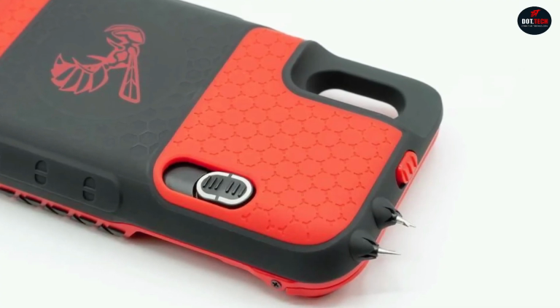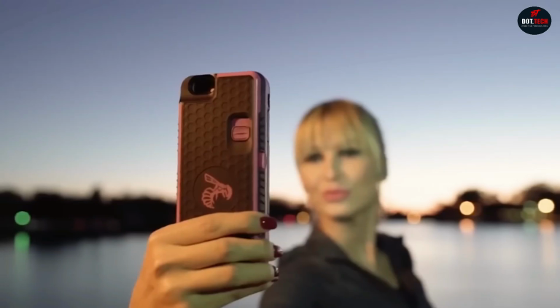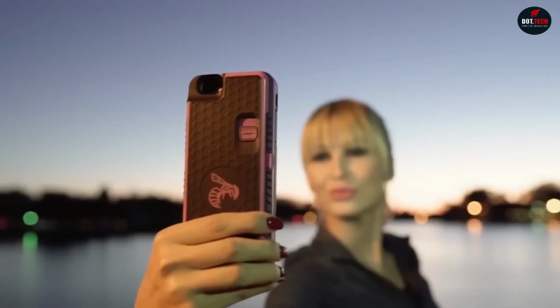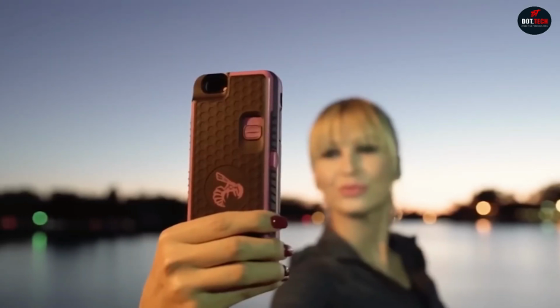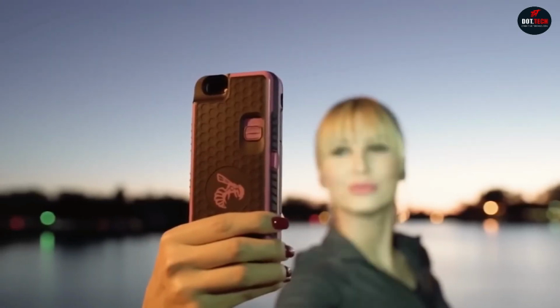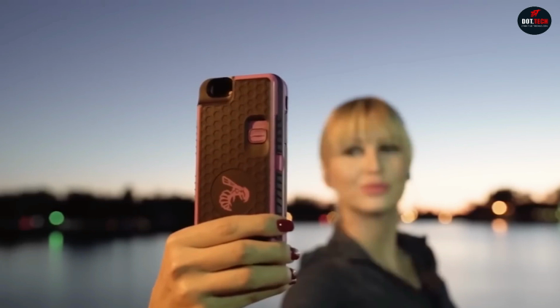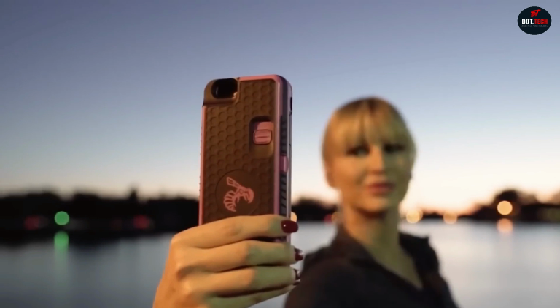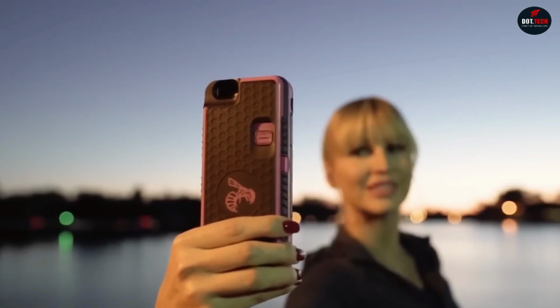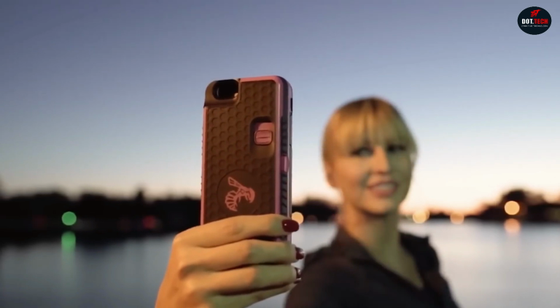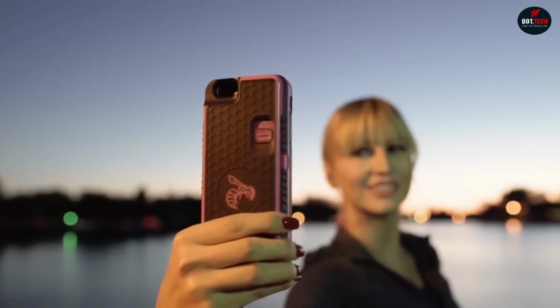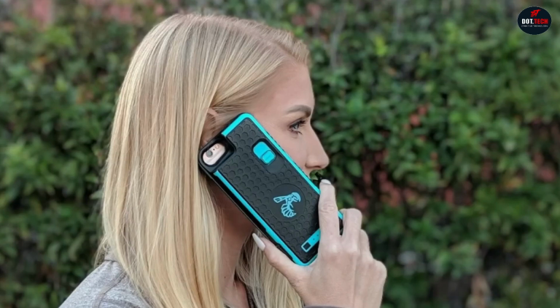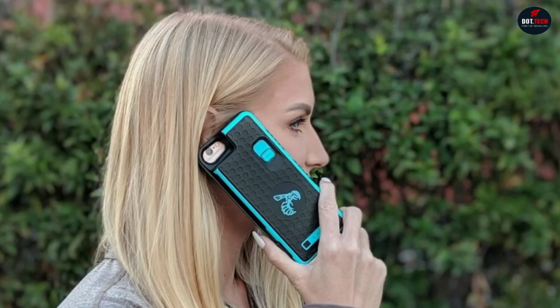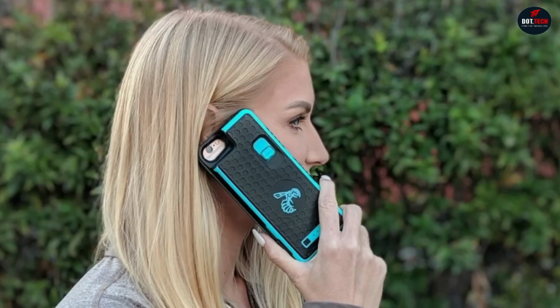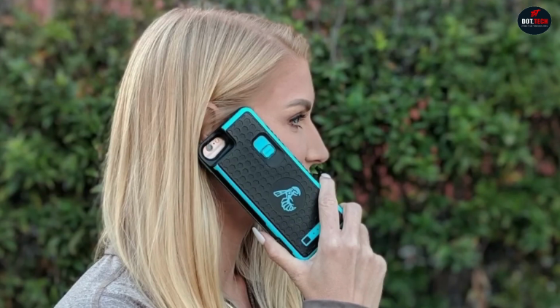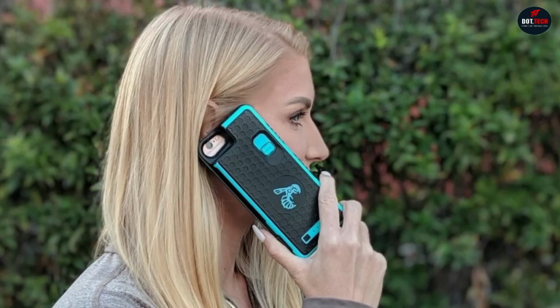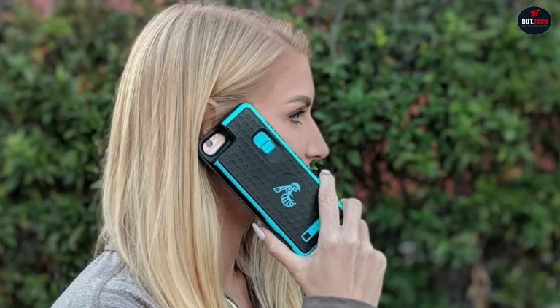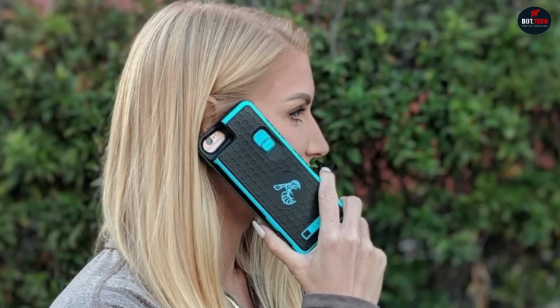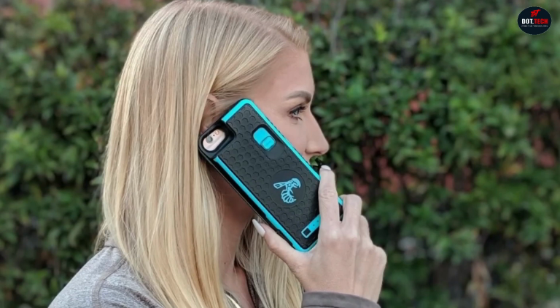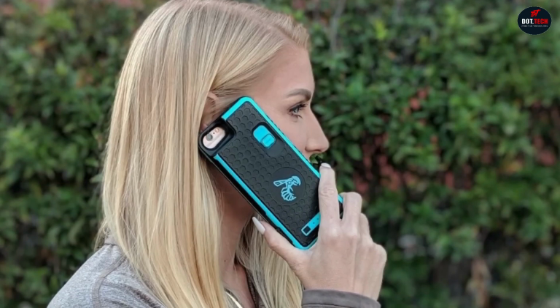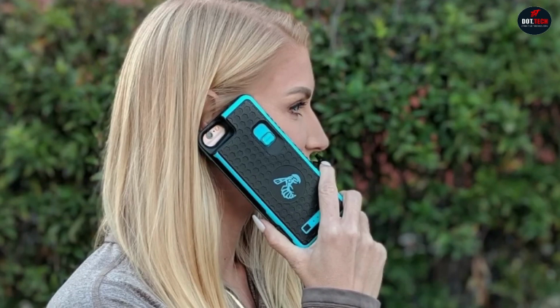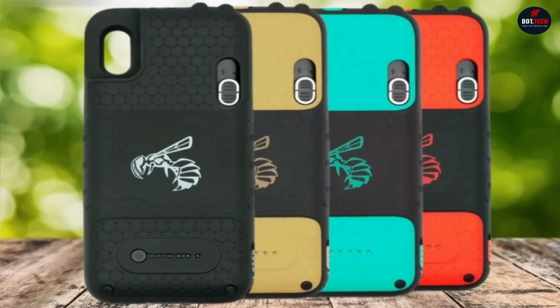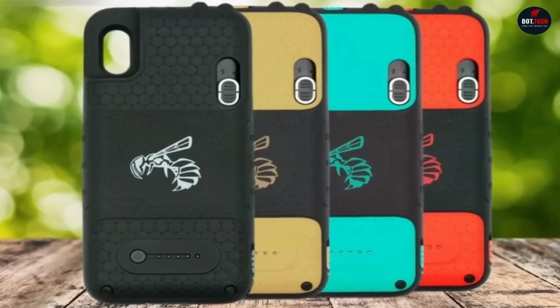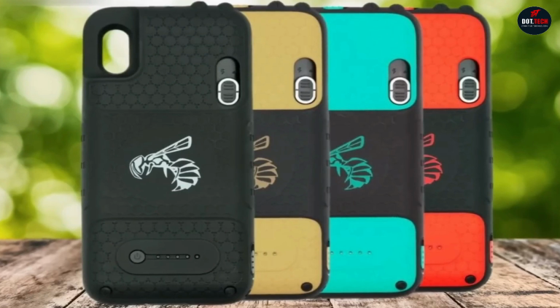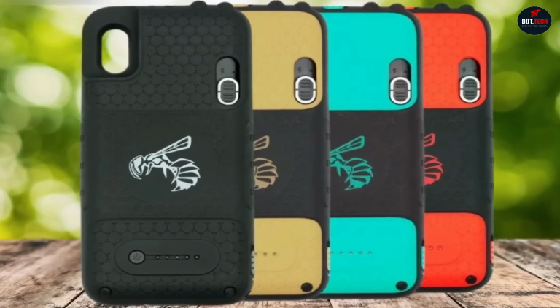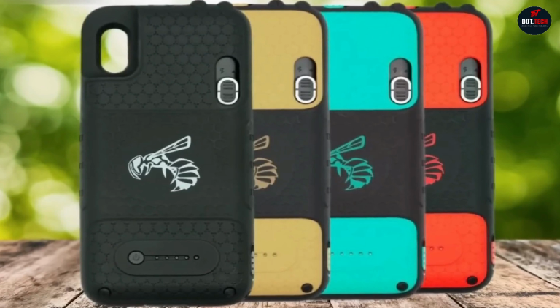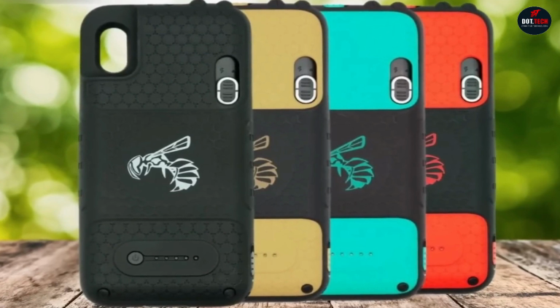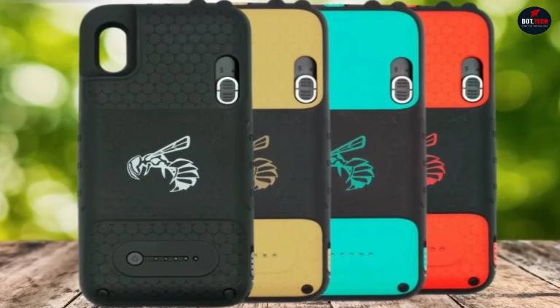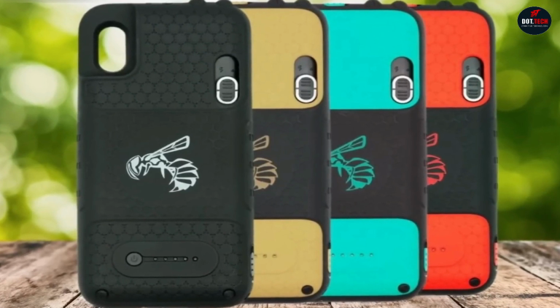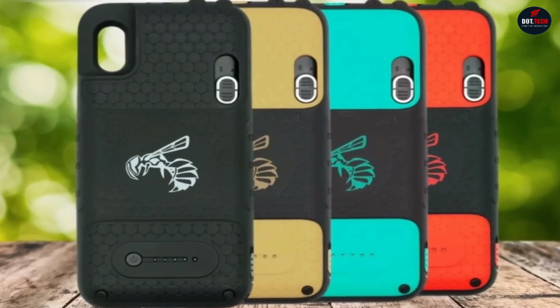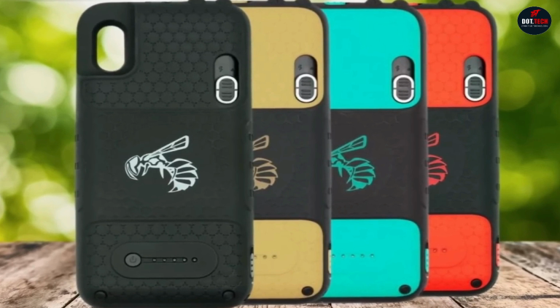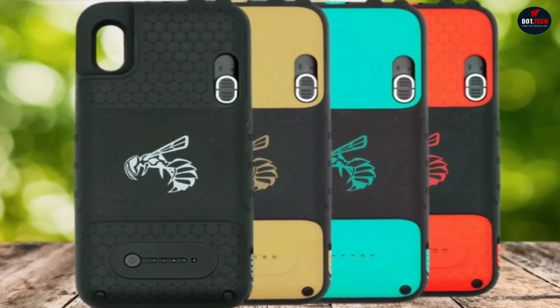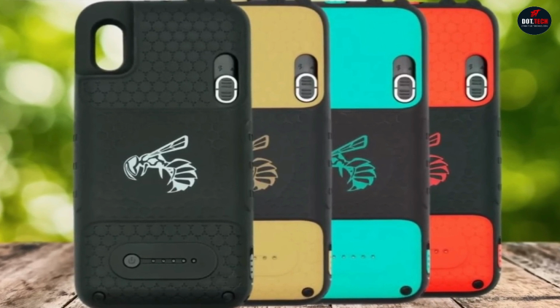The case is available in black, red, brown, and turquoise colors, and goes for $159 only.